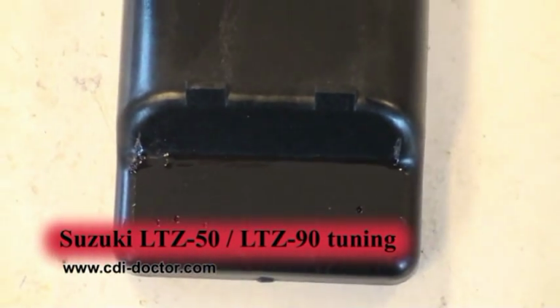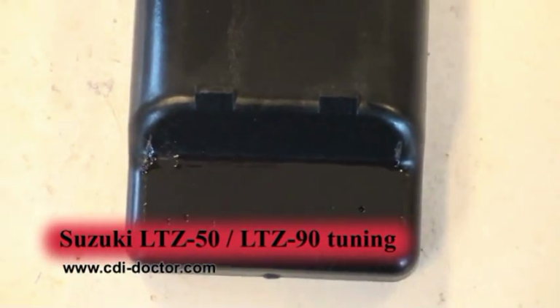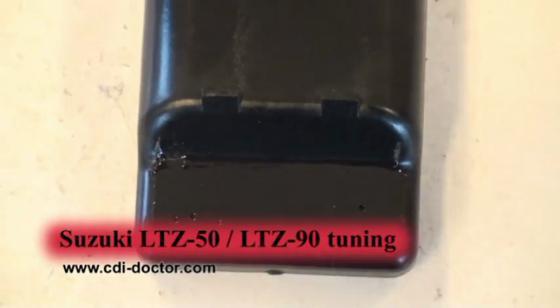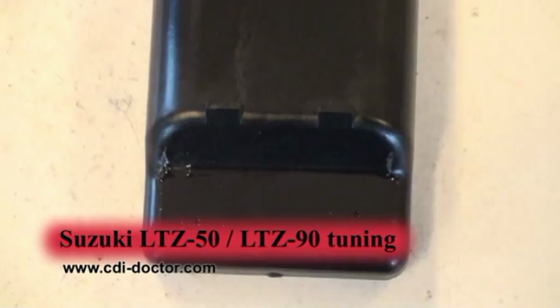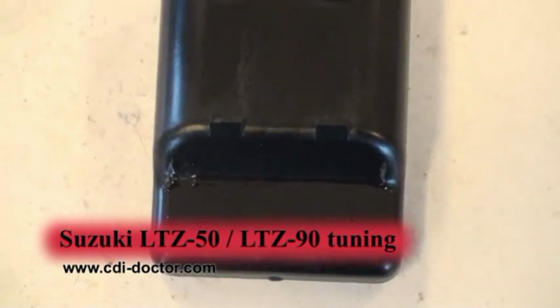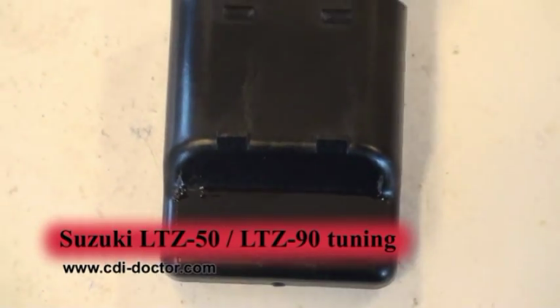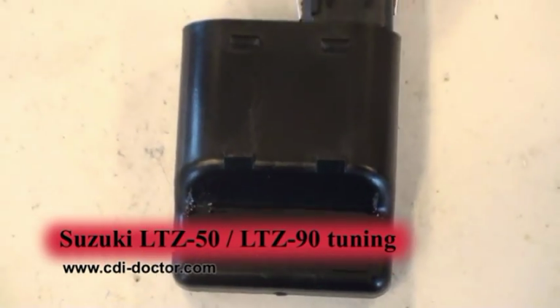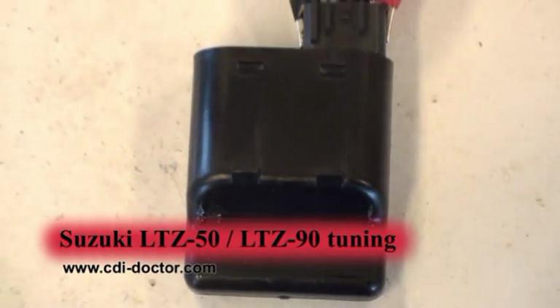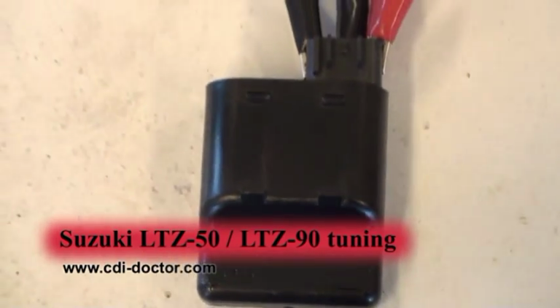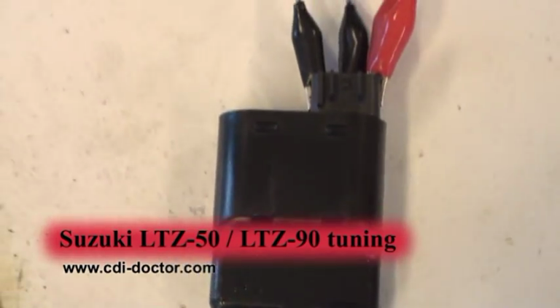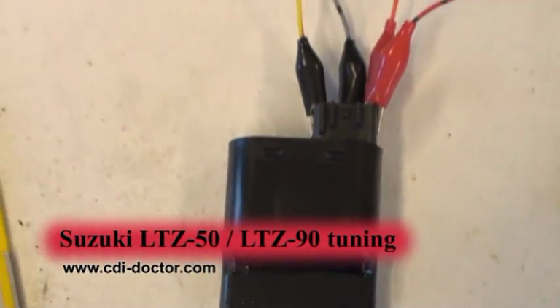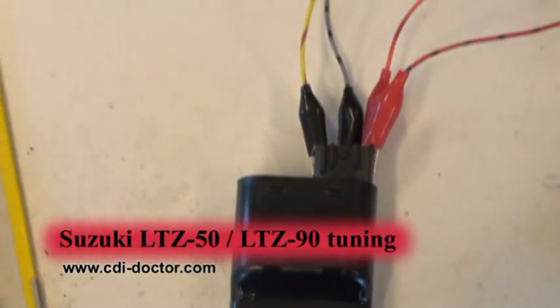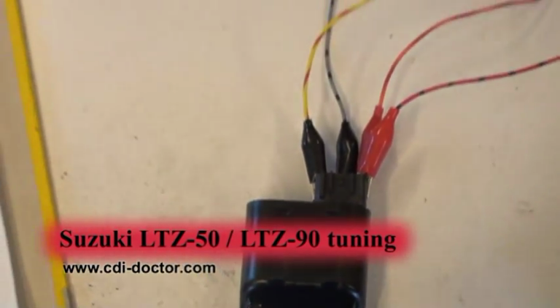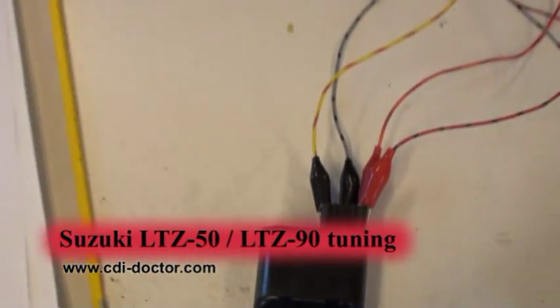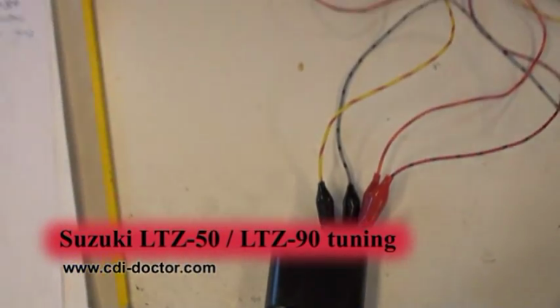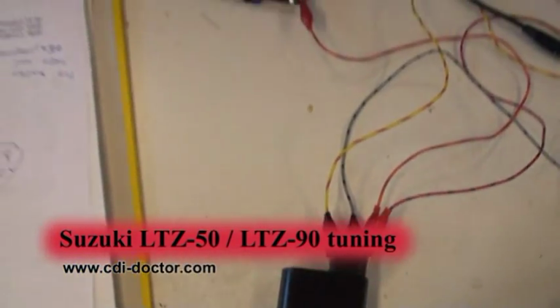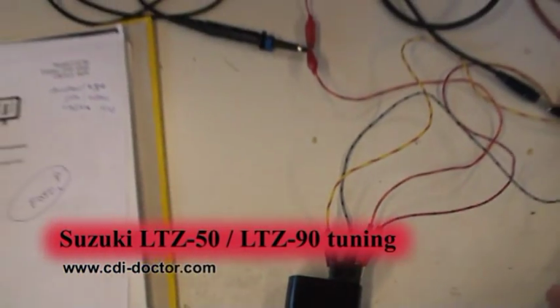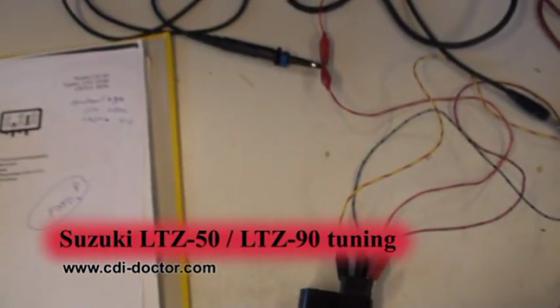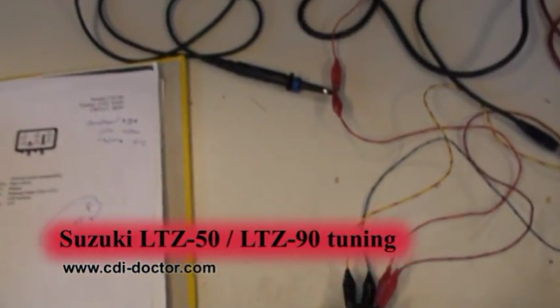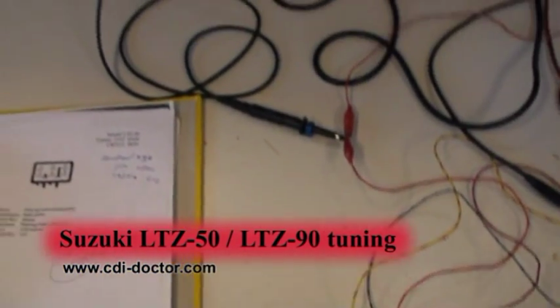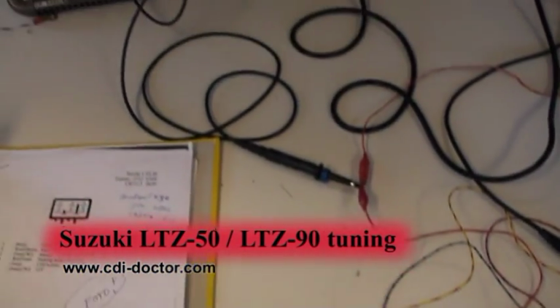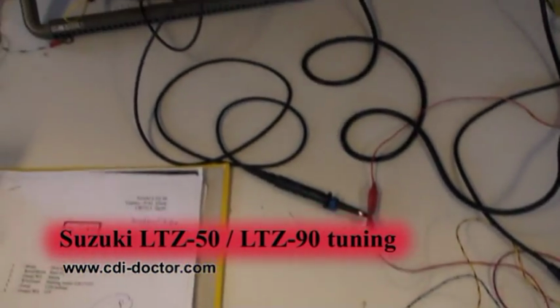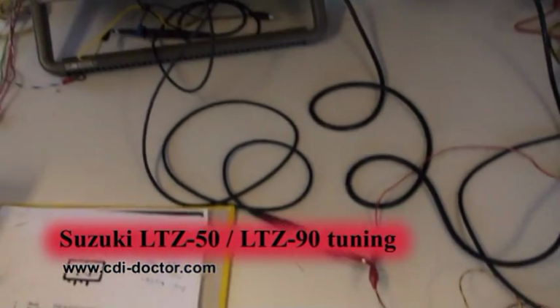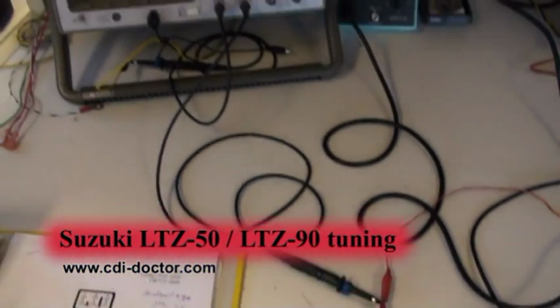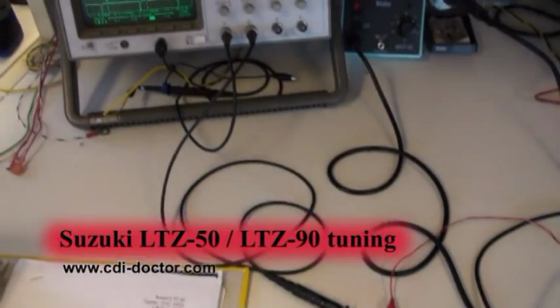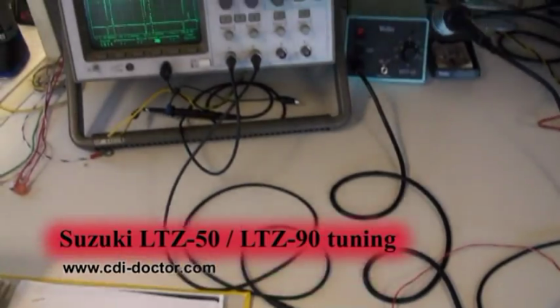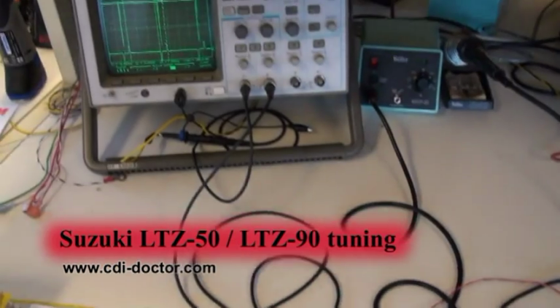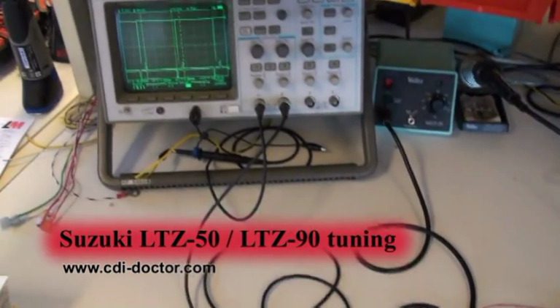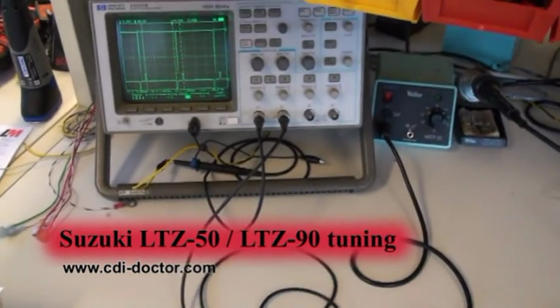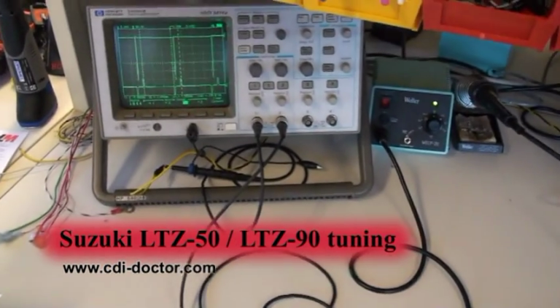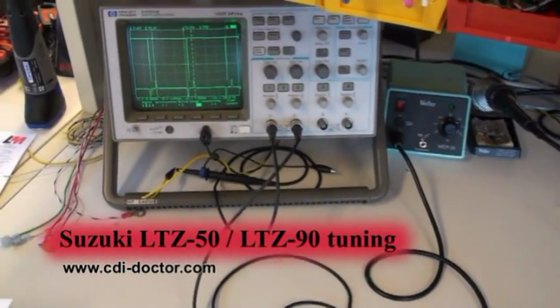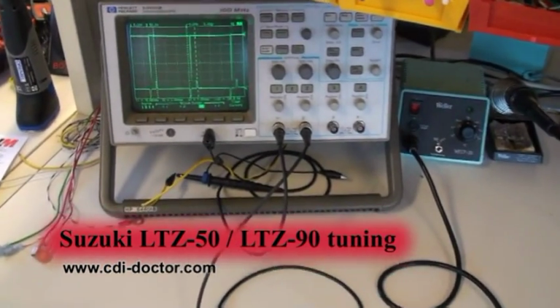After we have tuned the CDI unit, you can see that the maximum RPM is 12000.